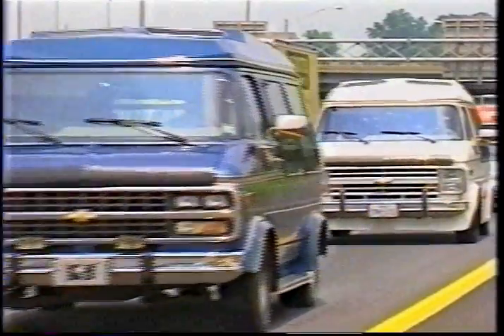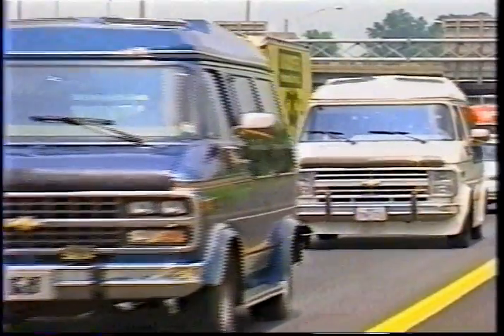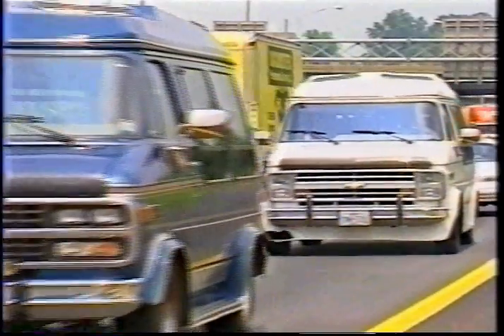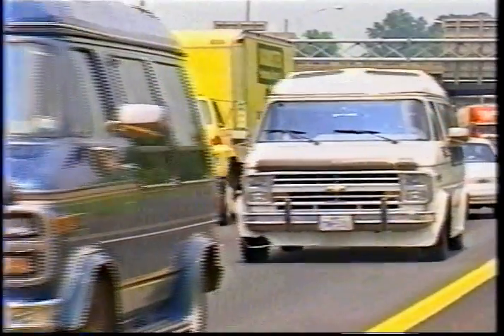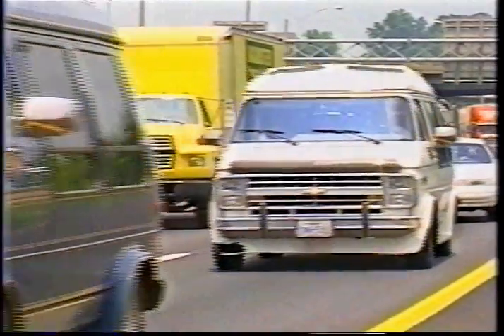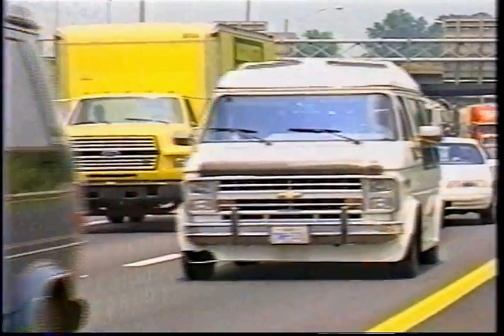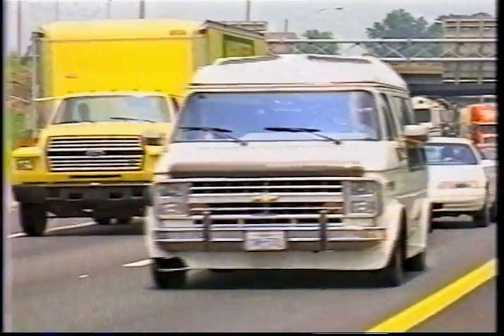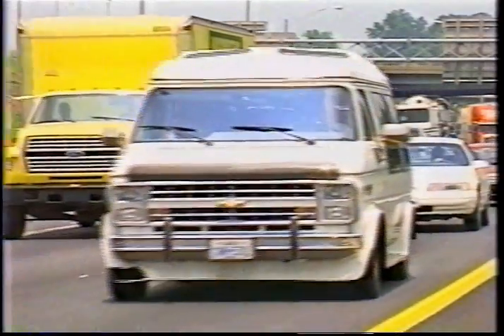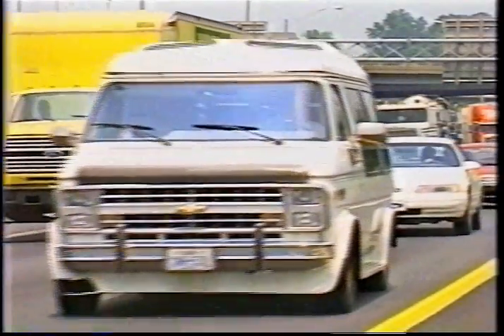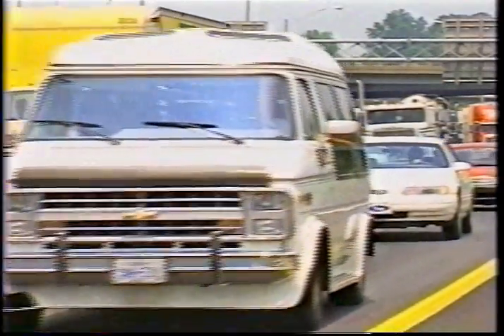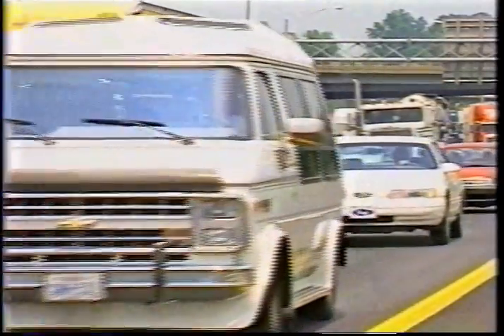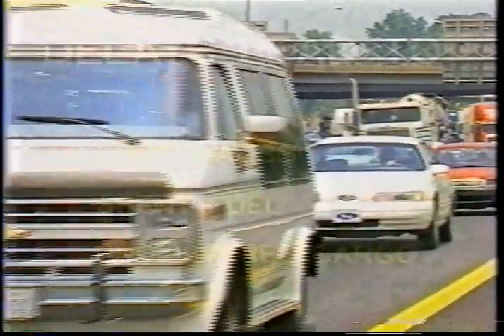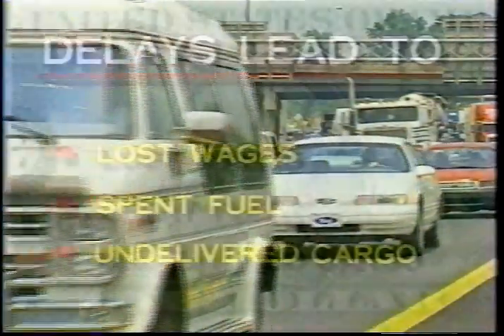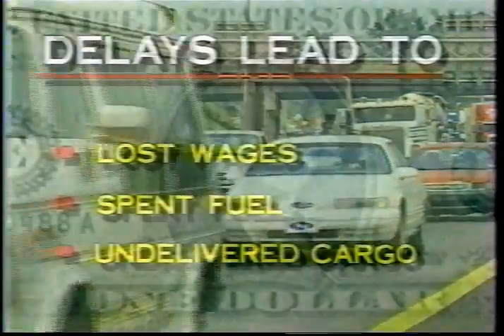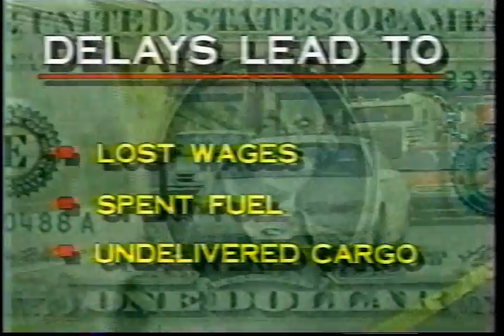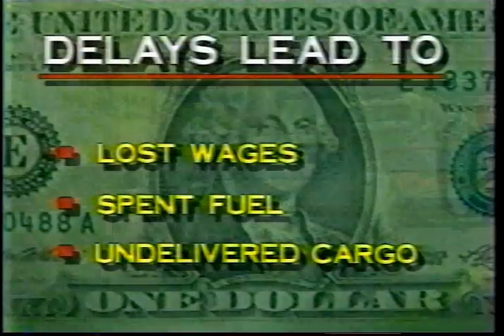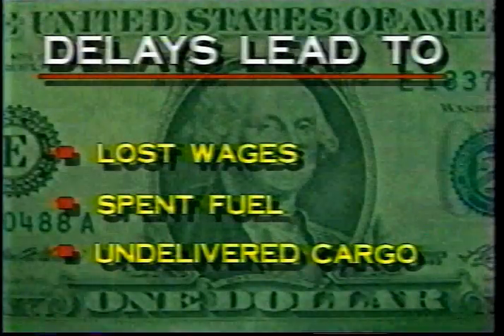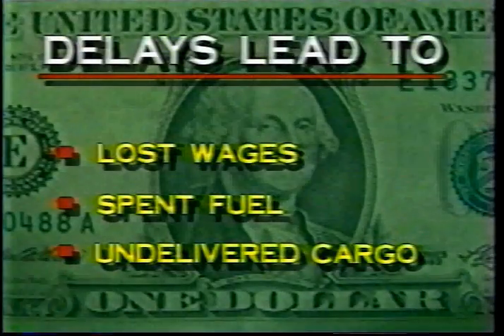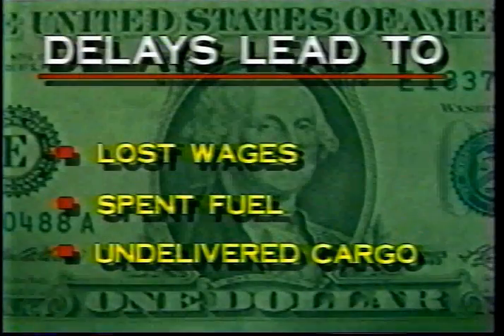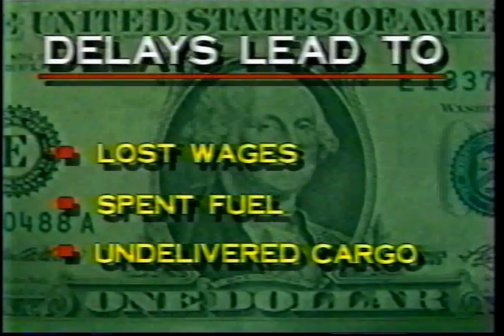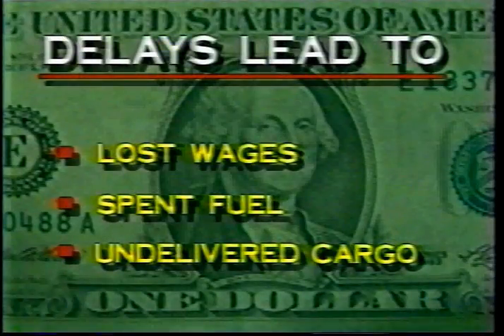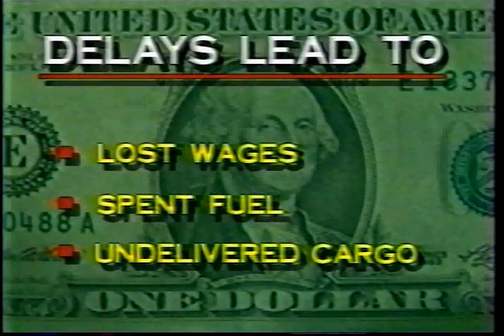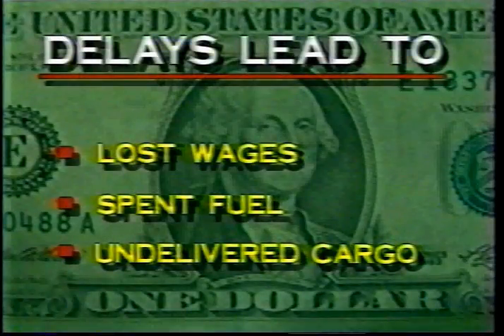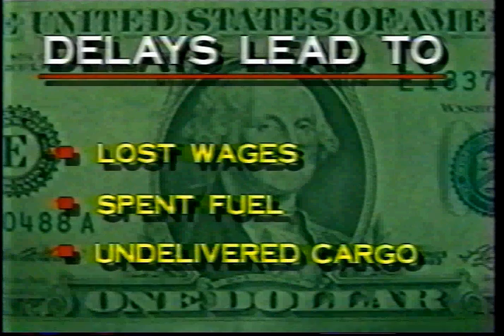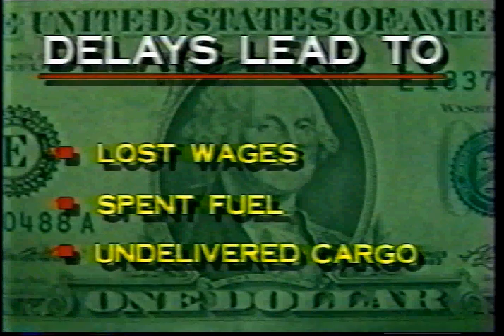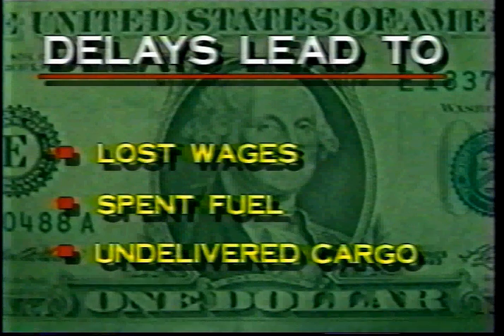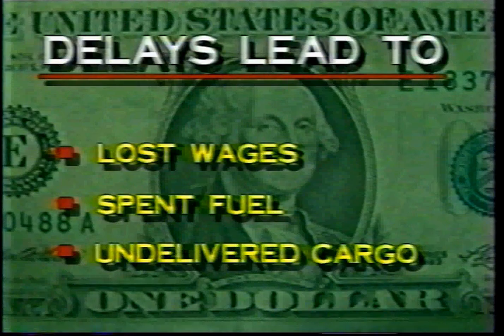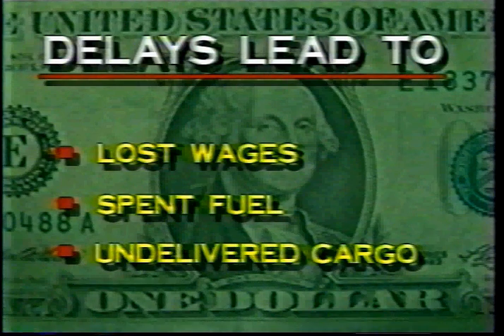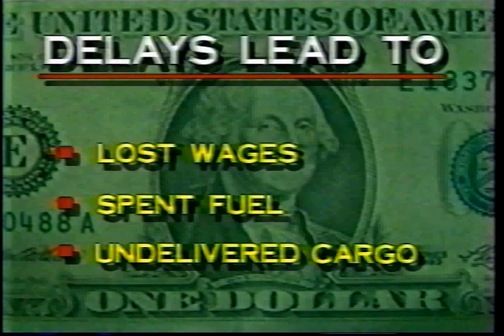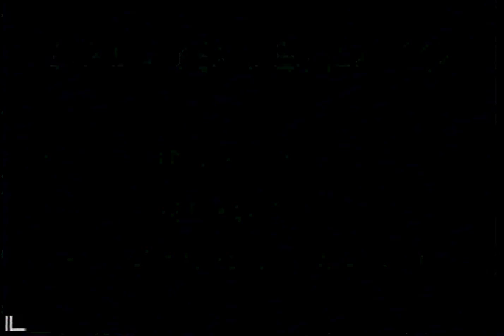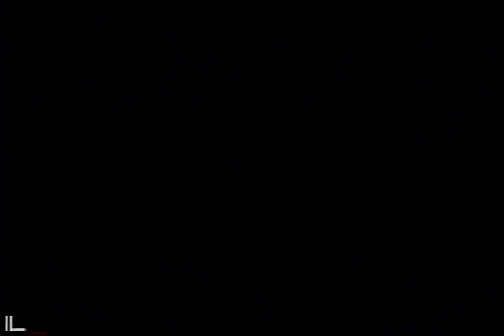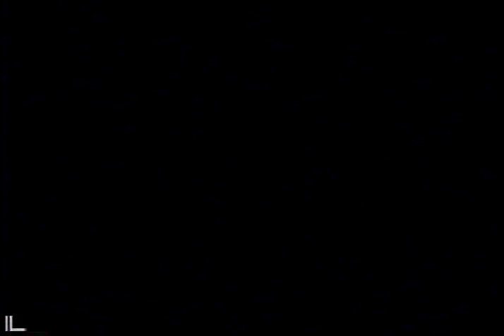Delays also reduce the ability of response agencies to answer other calls. They also have an economic impact — the cost of lost wages, spent fuel, and...